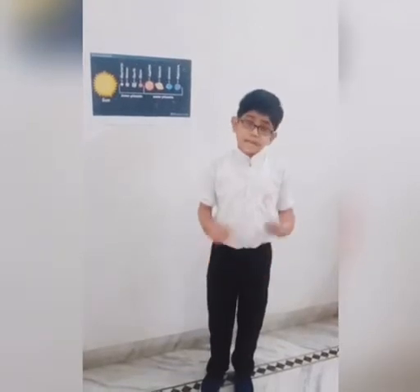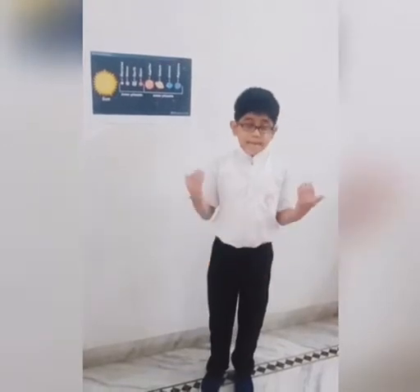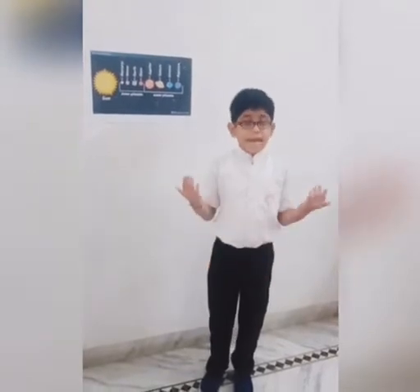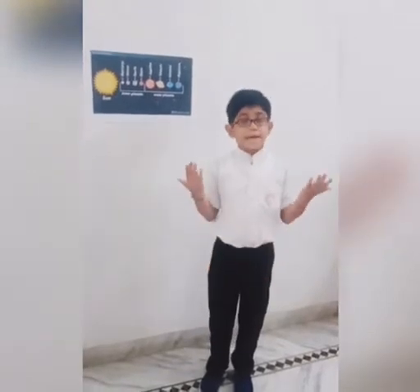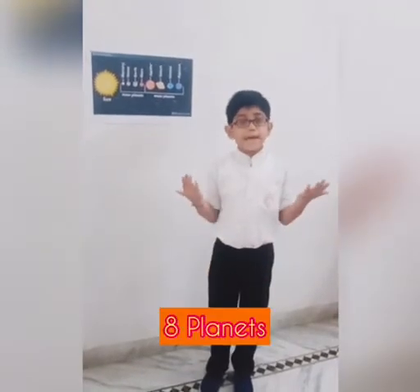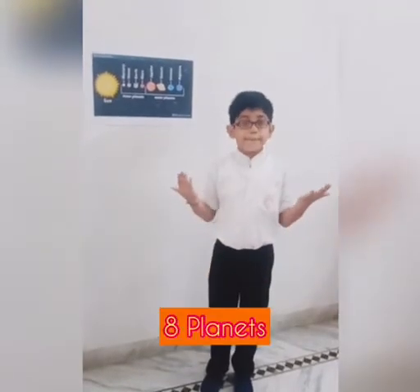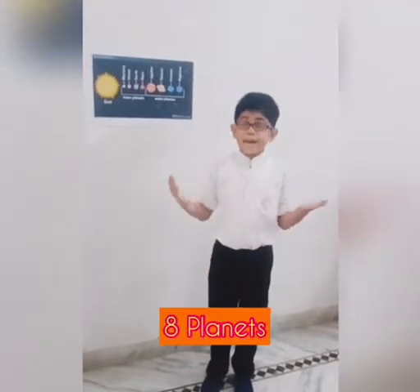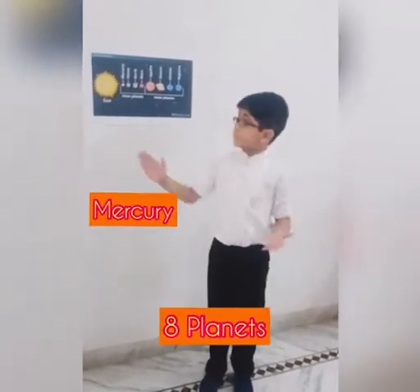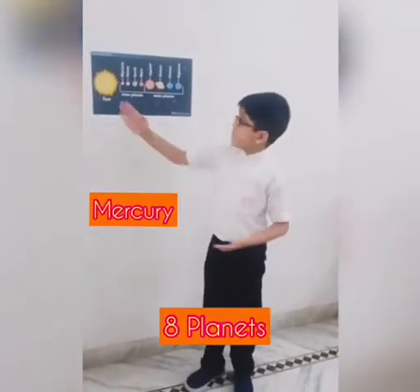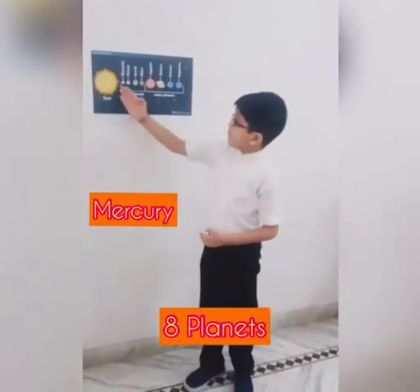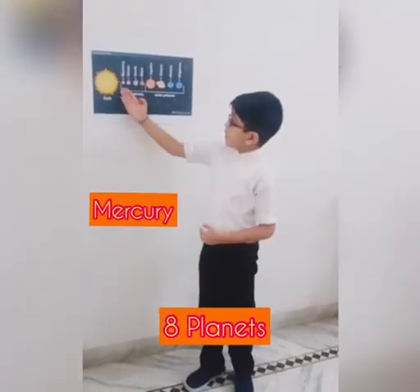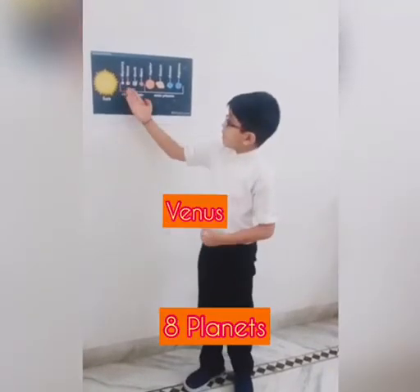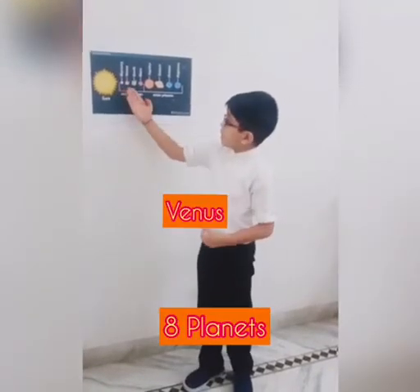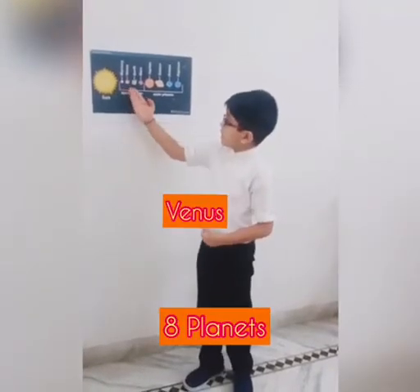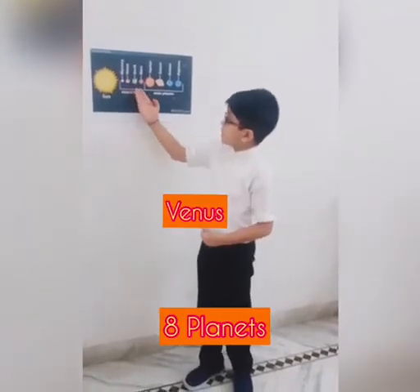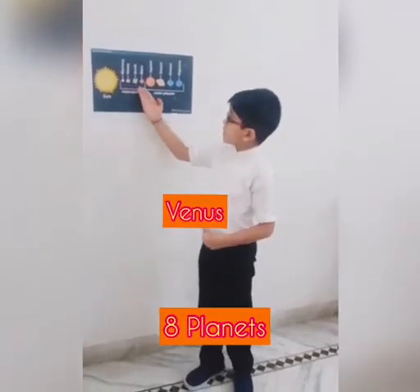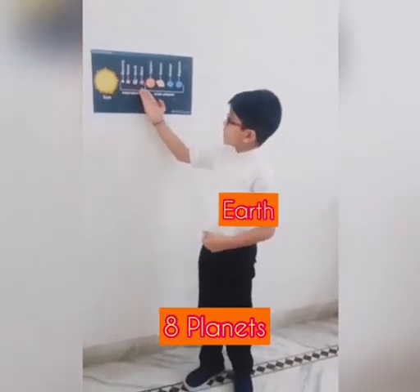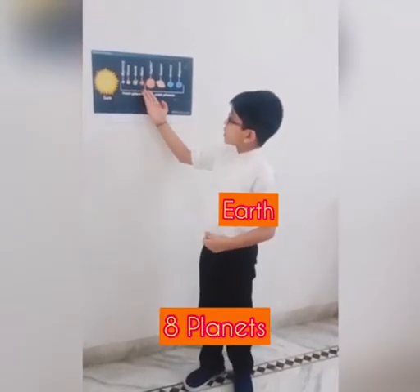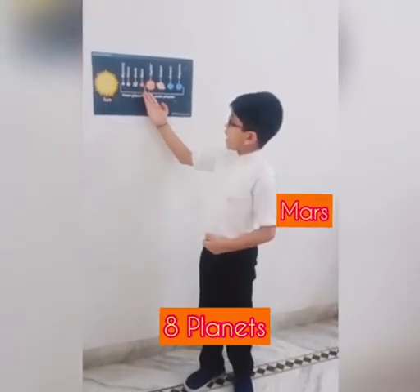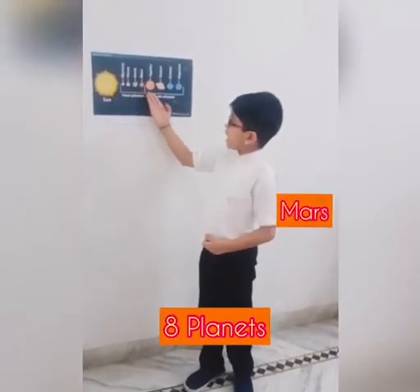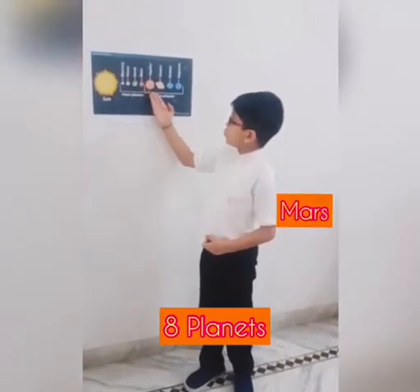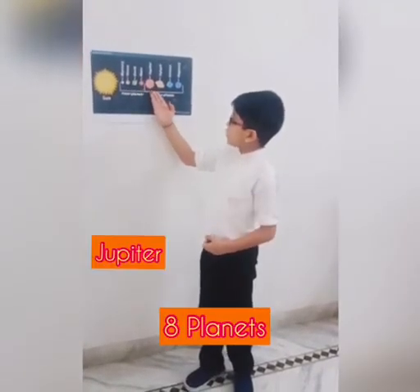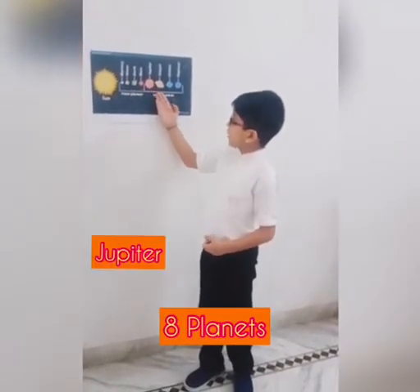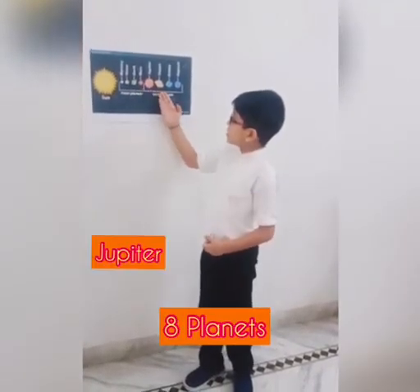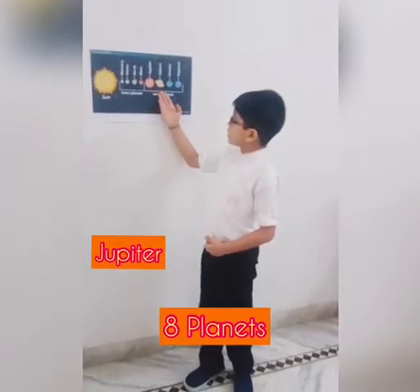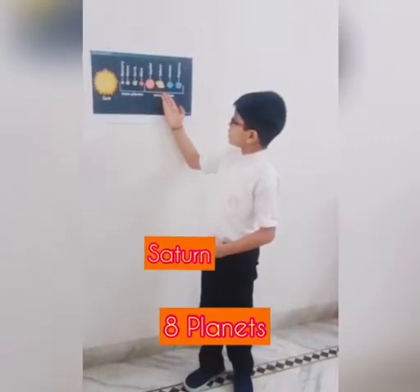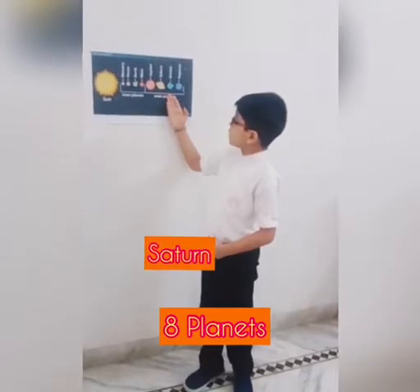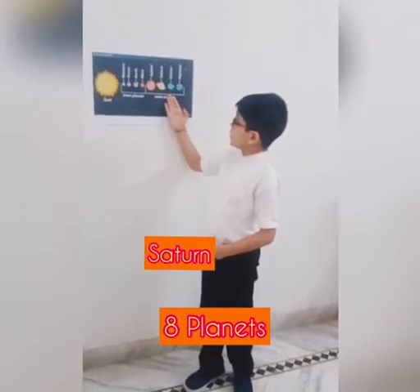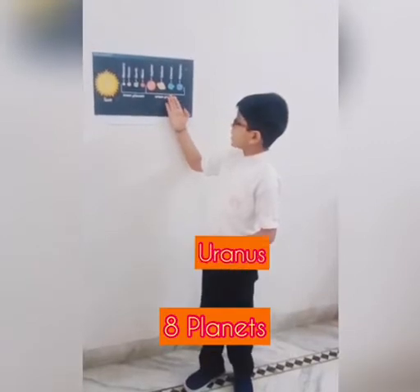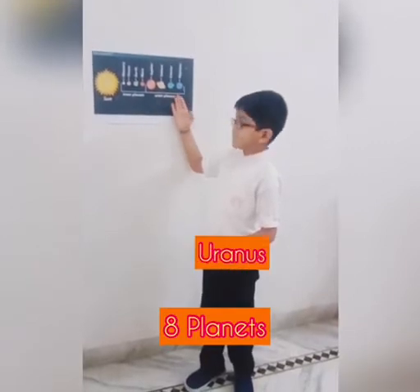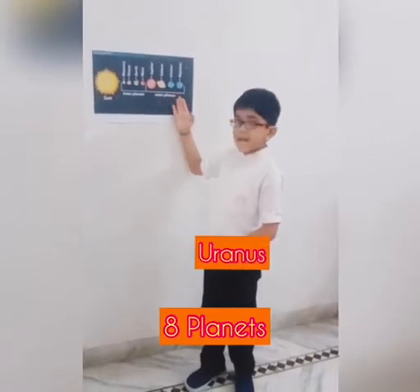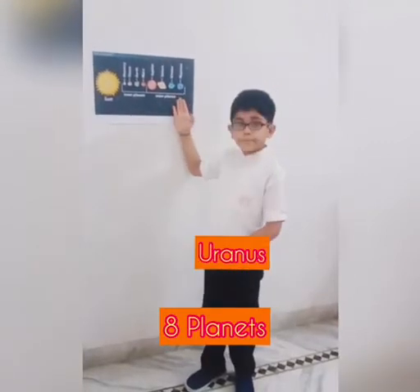There are eight planets: Mercury, Venus, Earth, Mars, Jupiter, Saturn, Uranus, and Neptune.